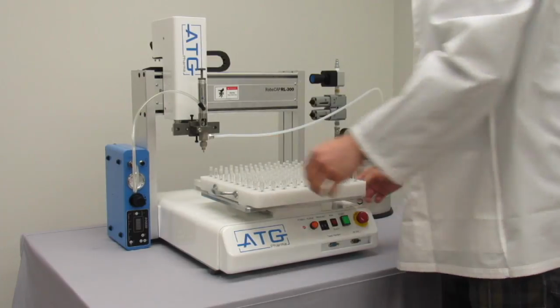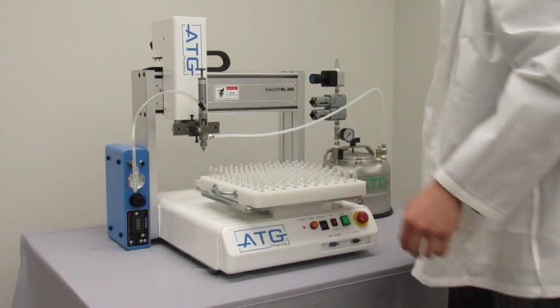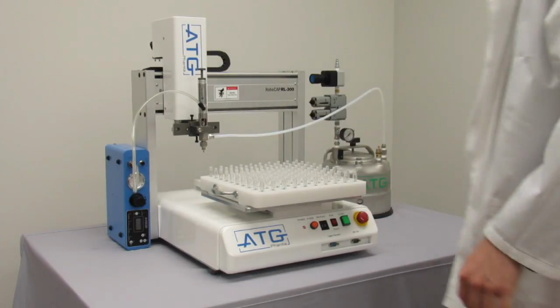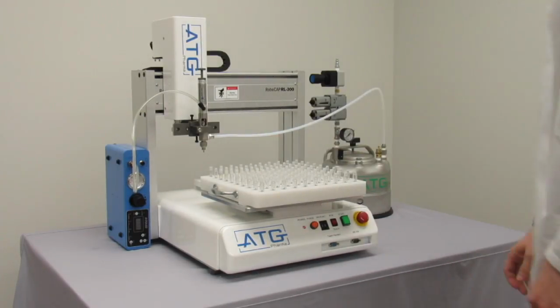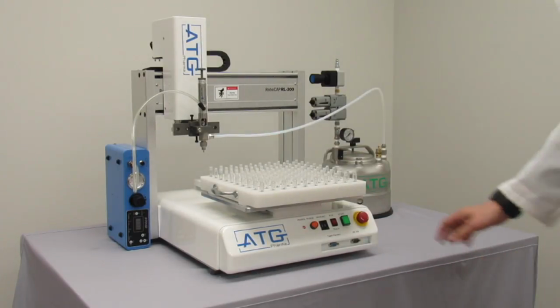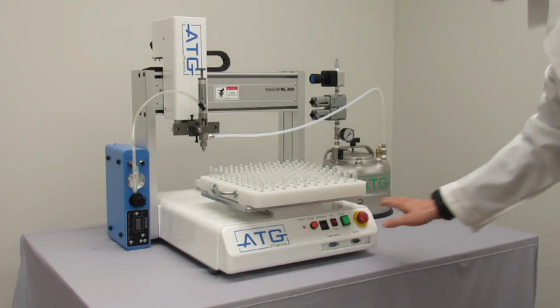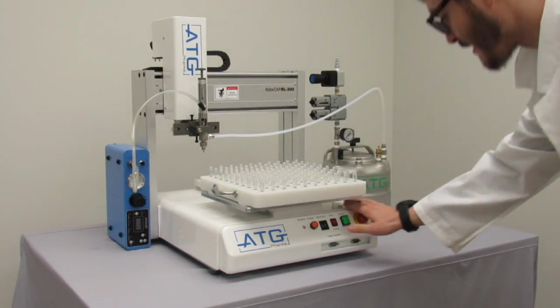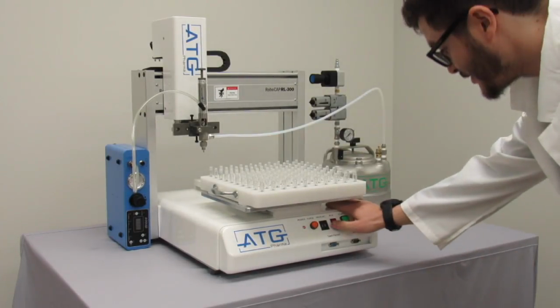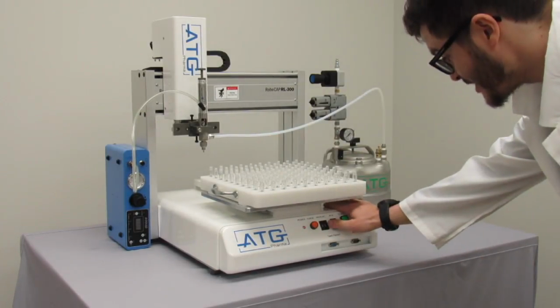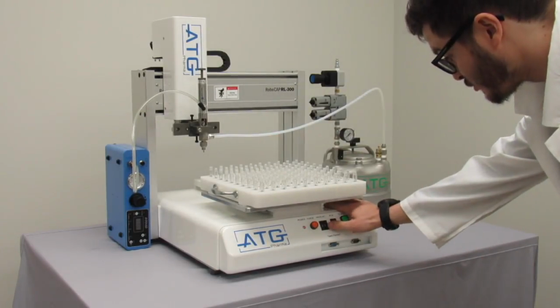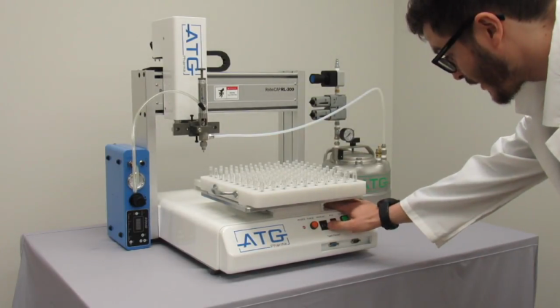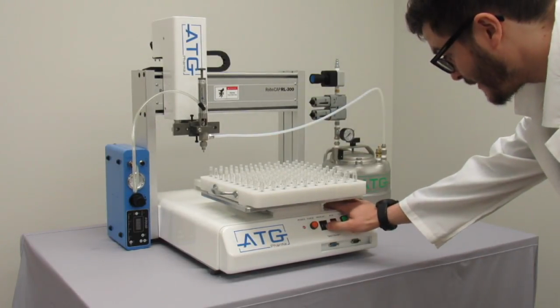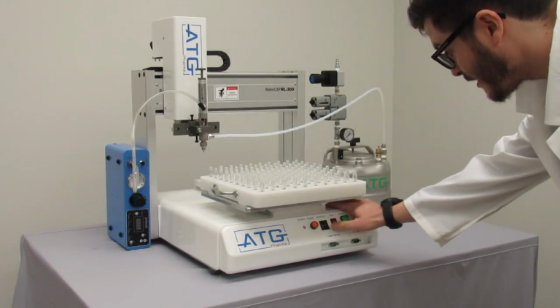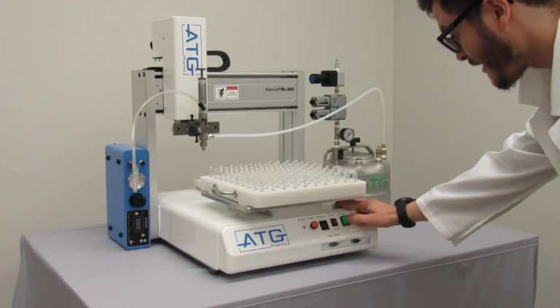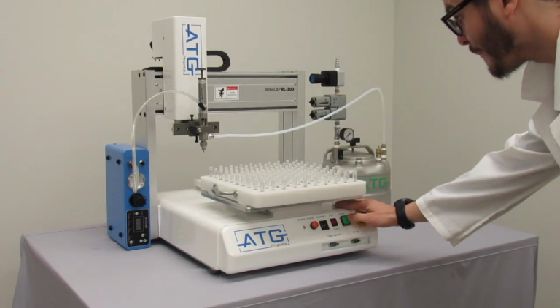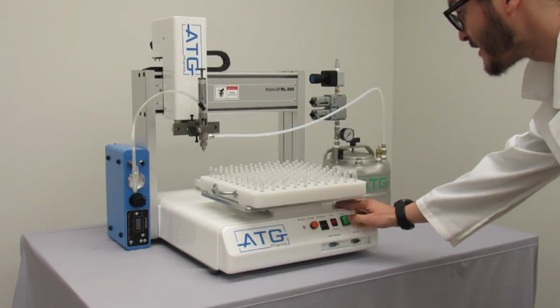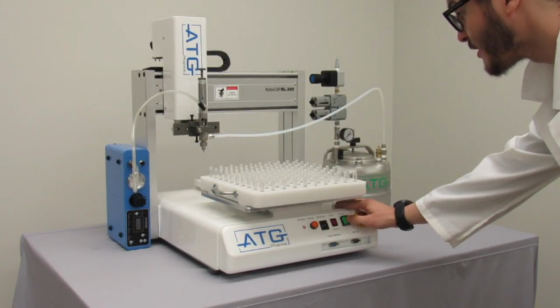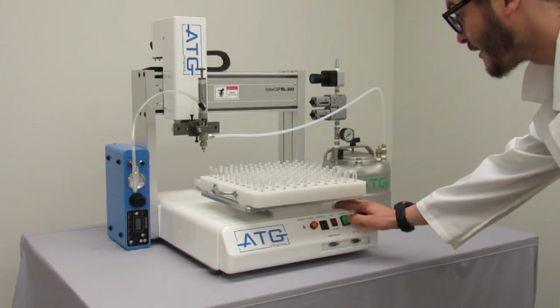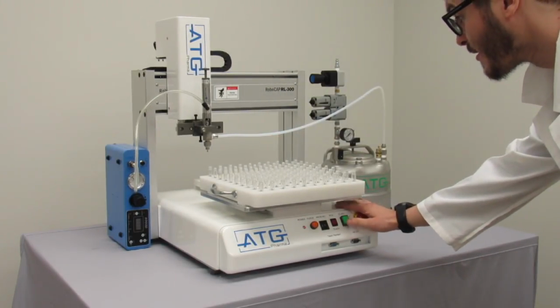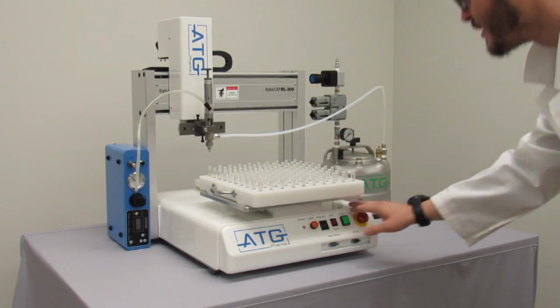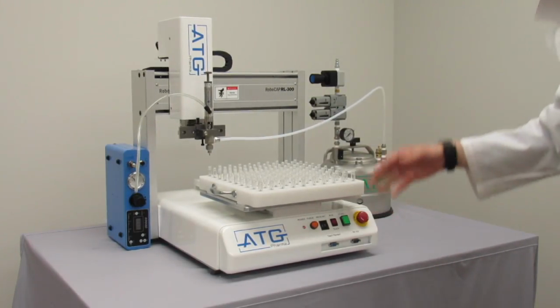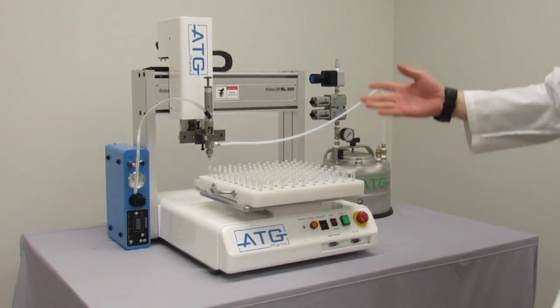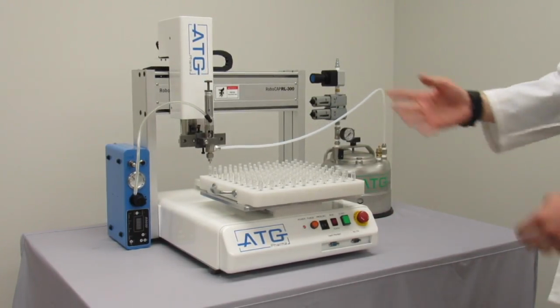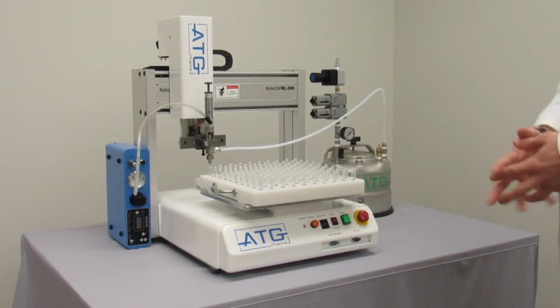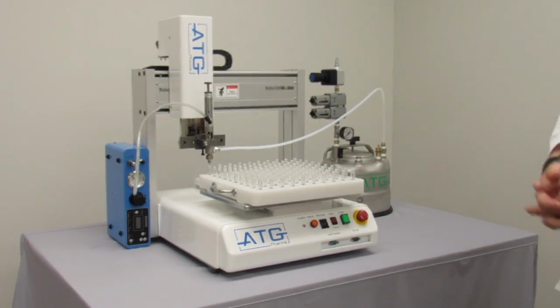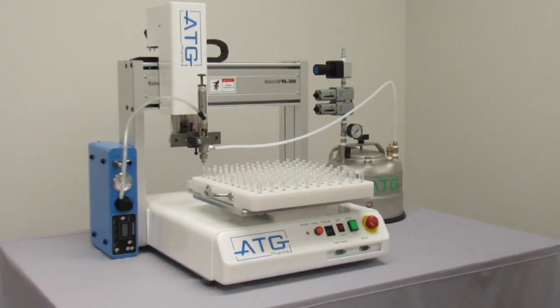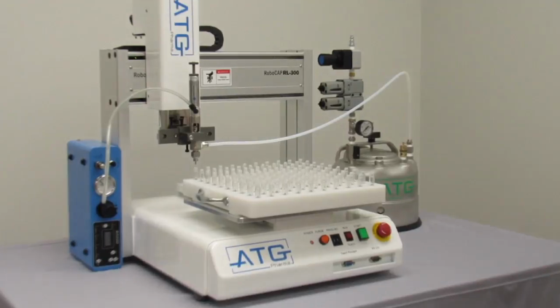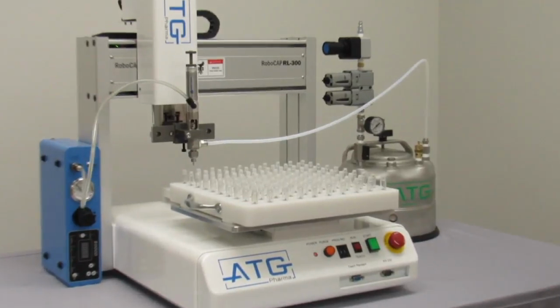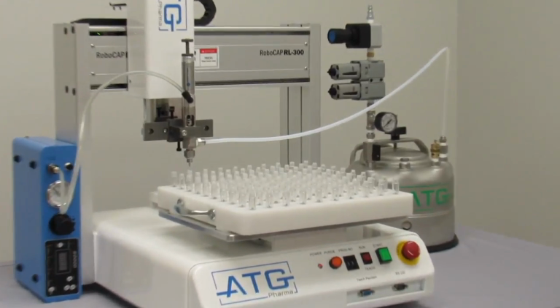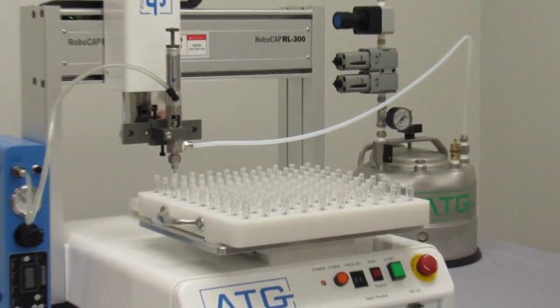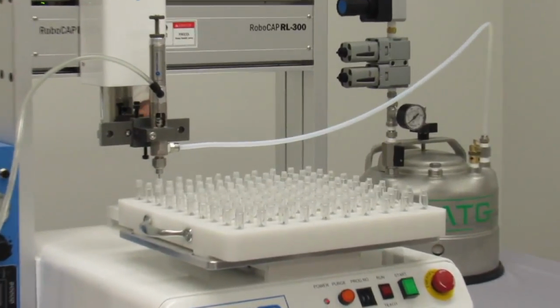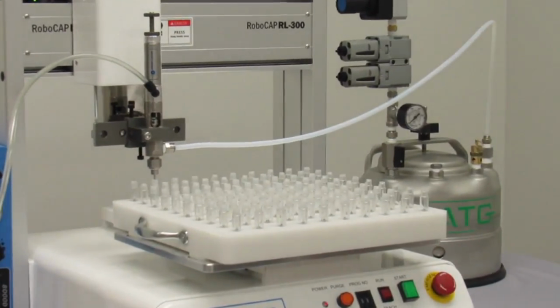As you can see, I change the program number and press start. The RoboCap will then begin to fill the next product.